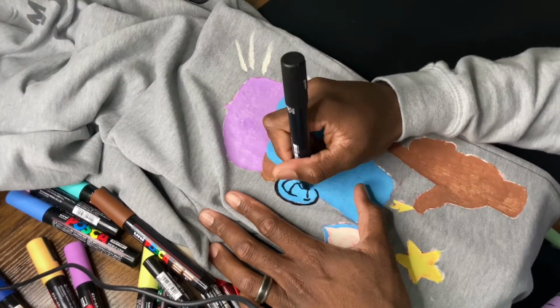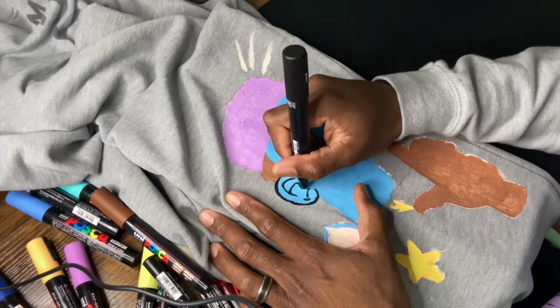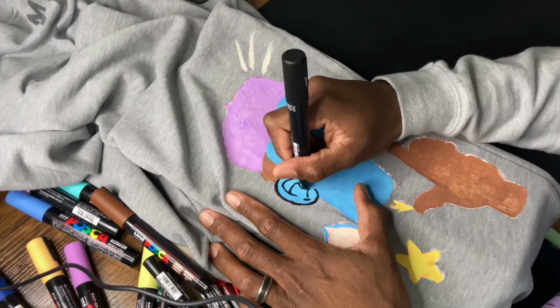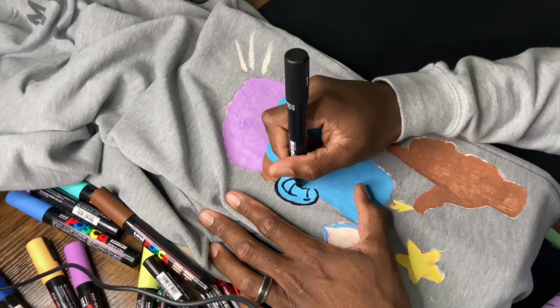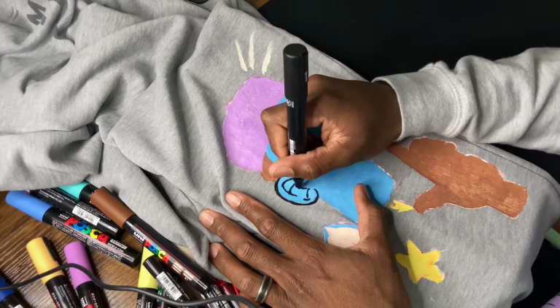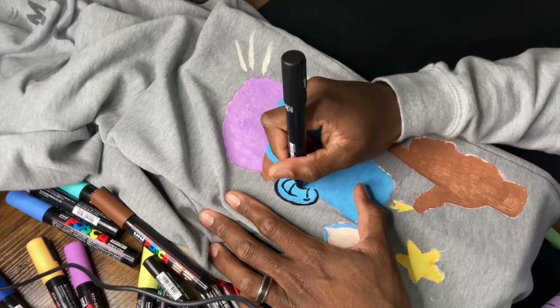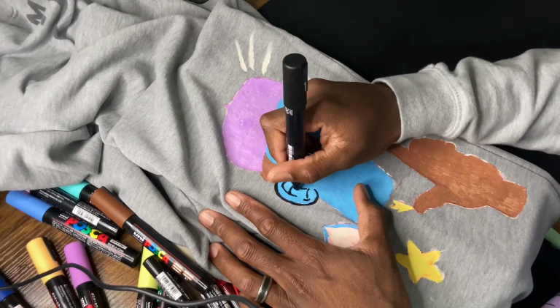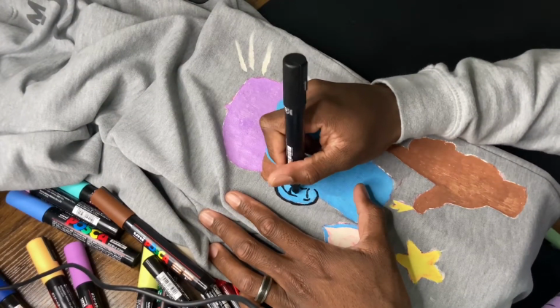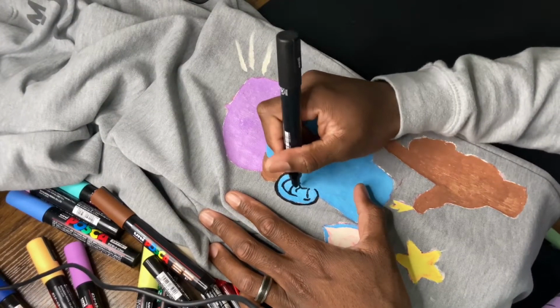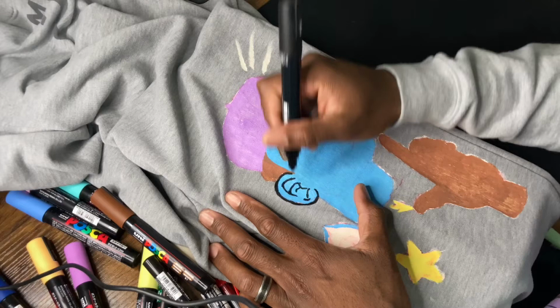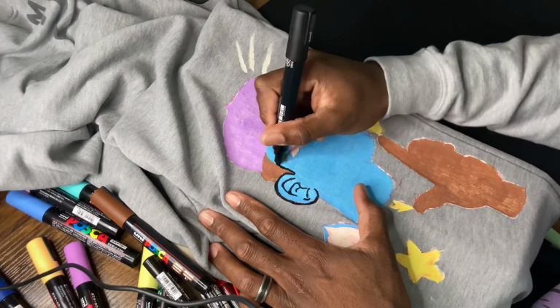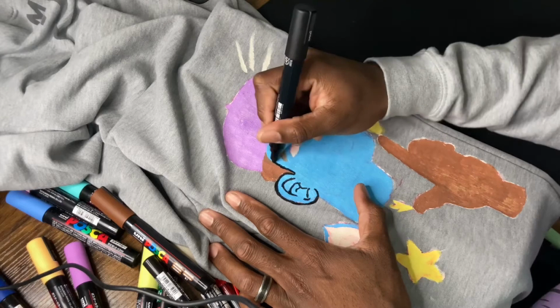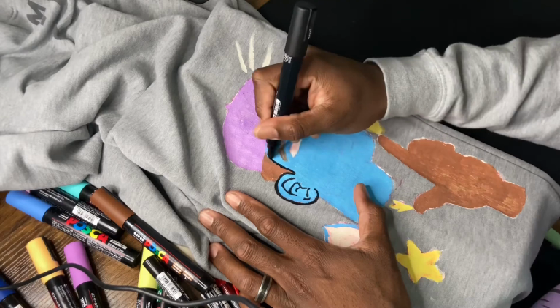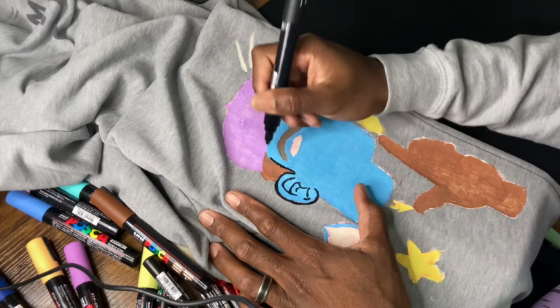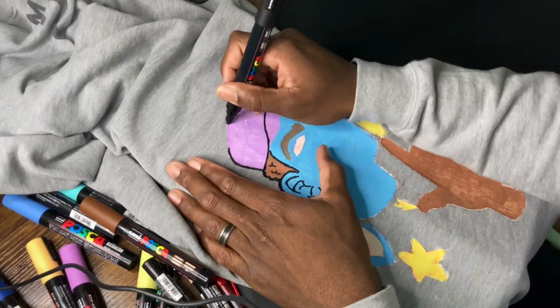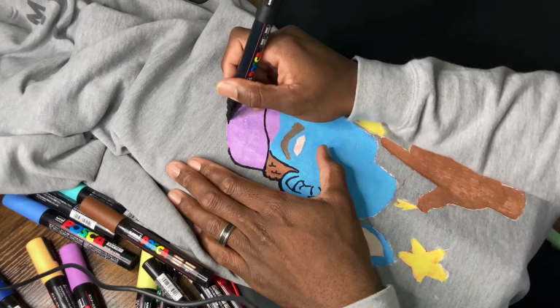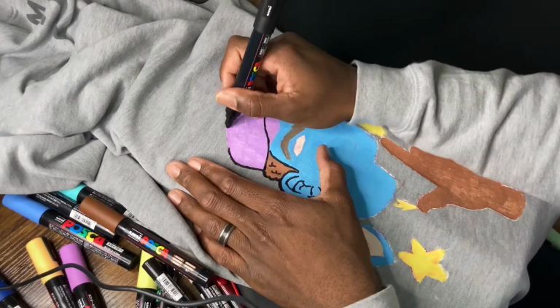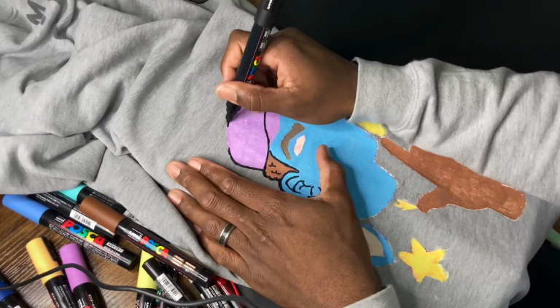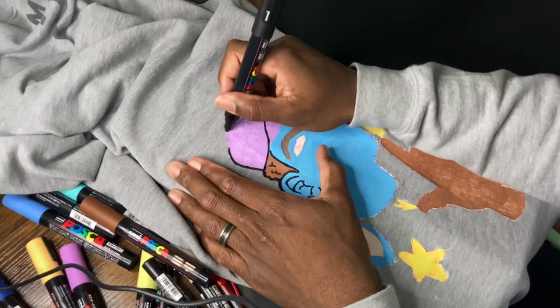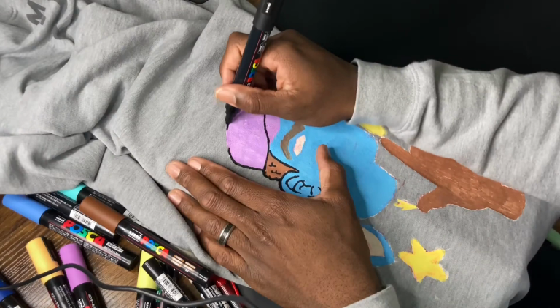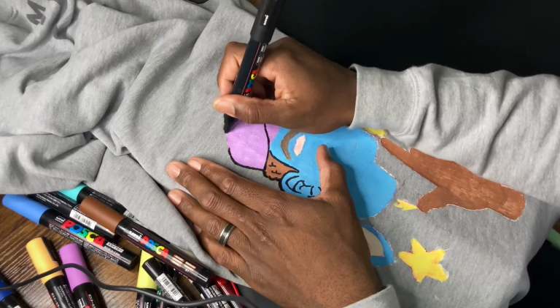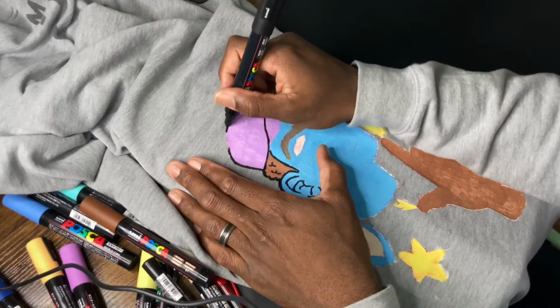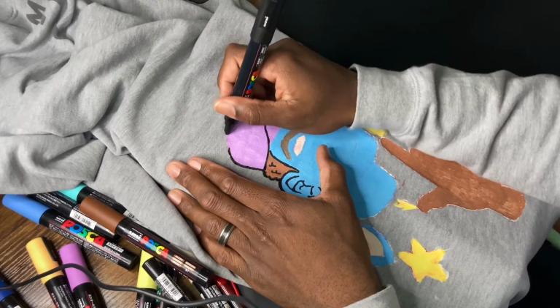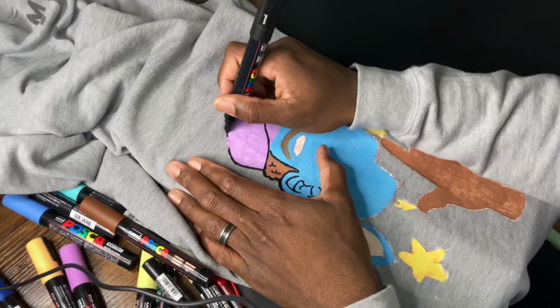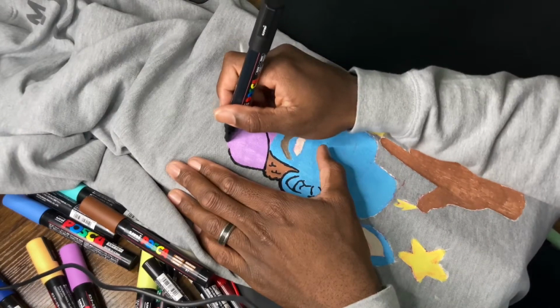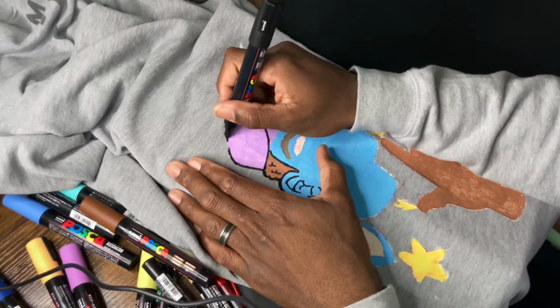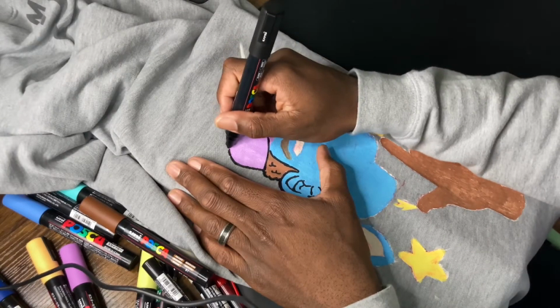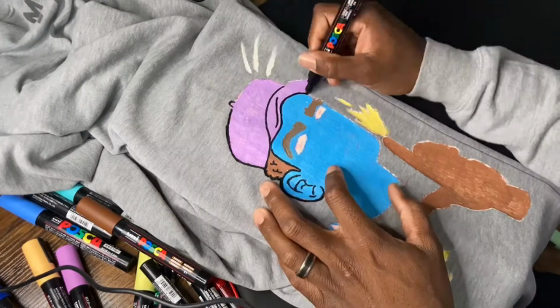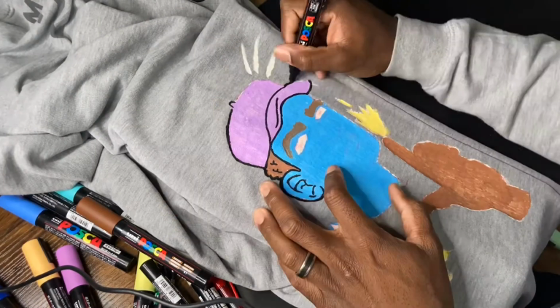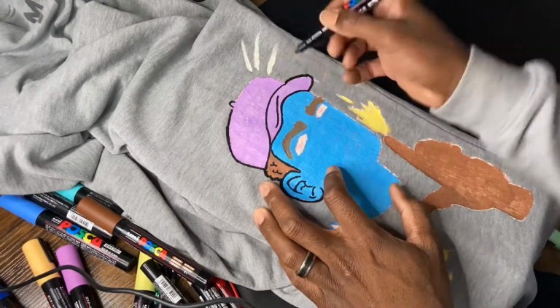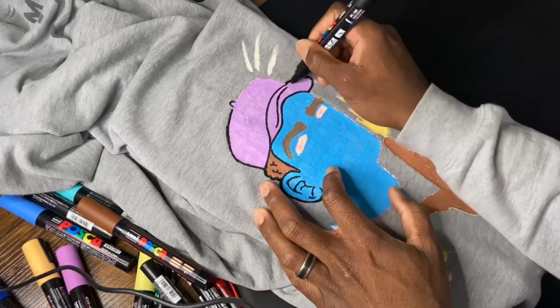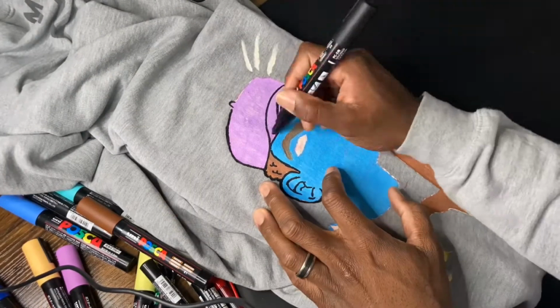The last step was to go ahead and outline everything with the black marker, which is personally my favorite part.